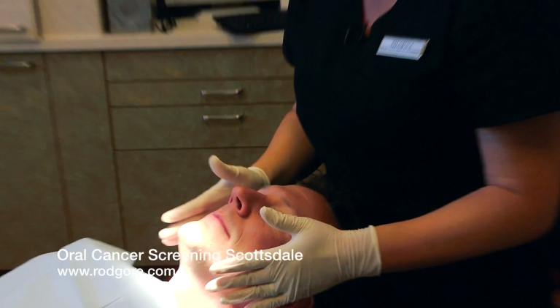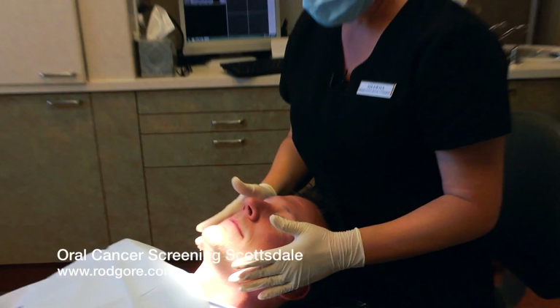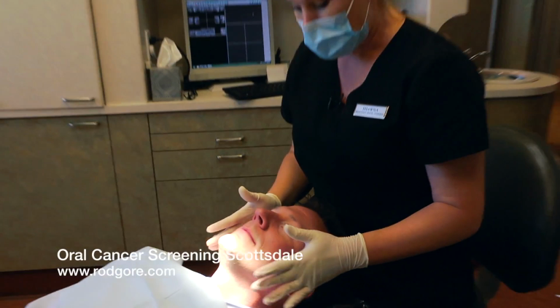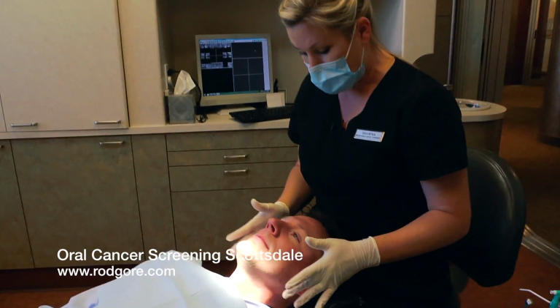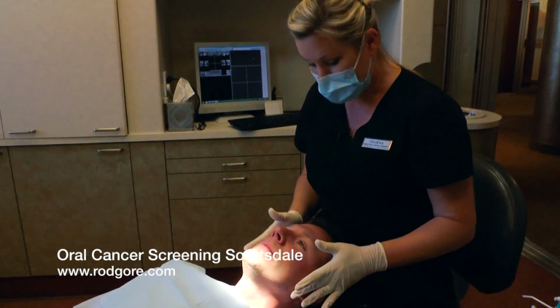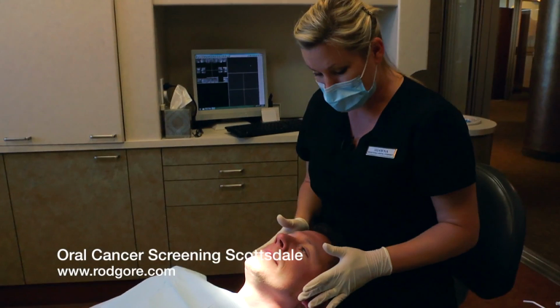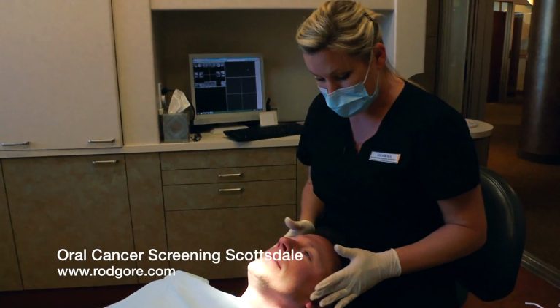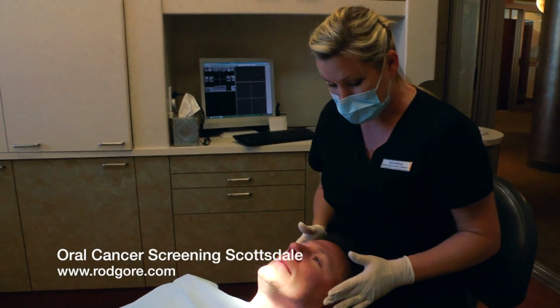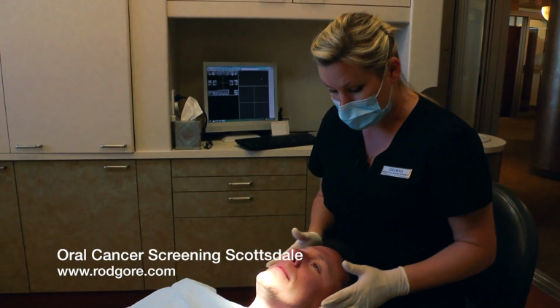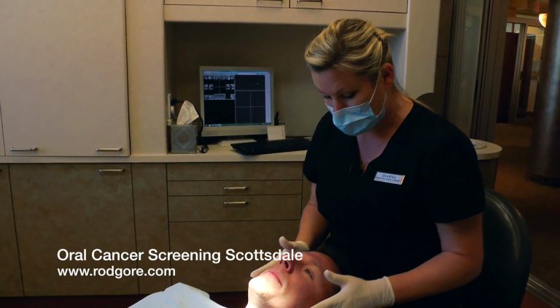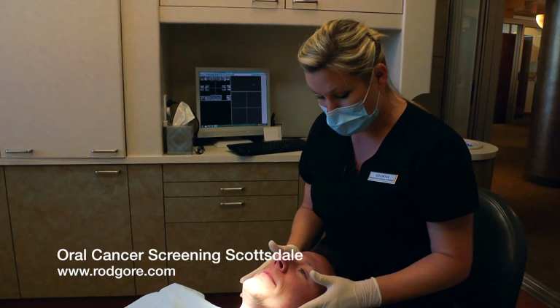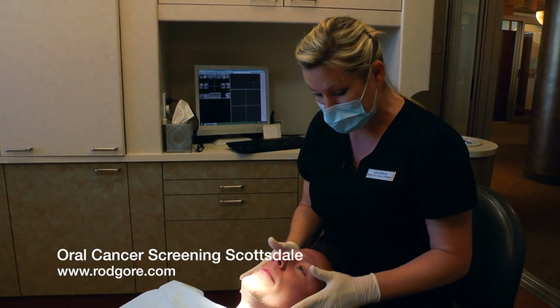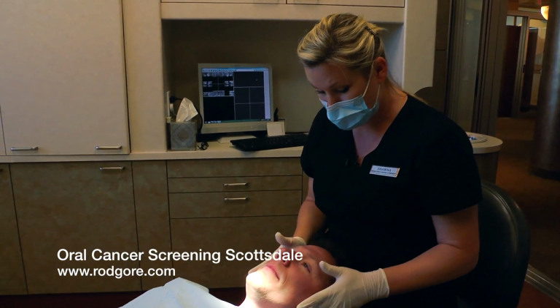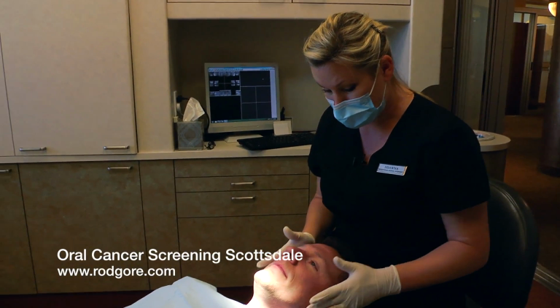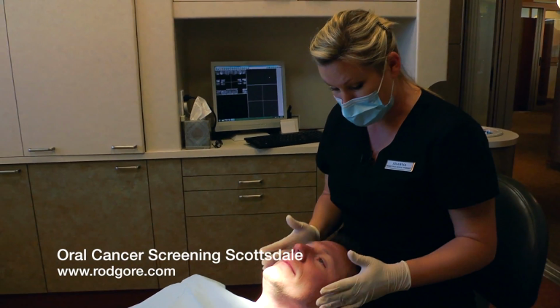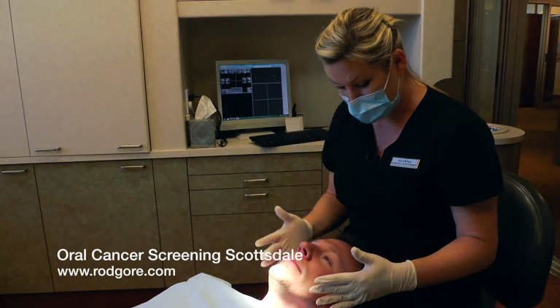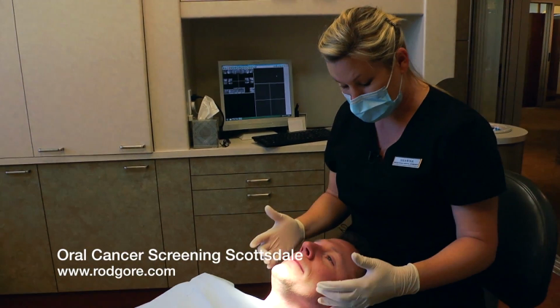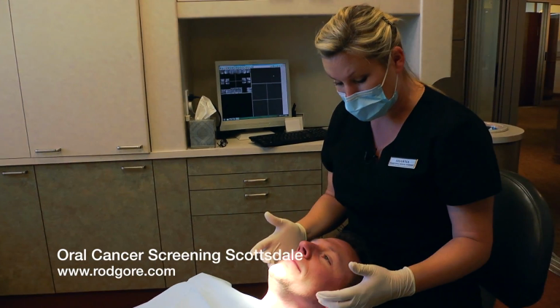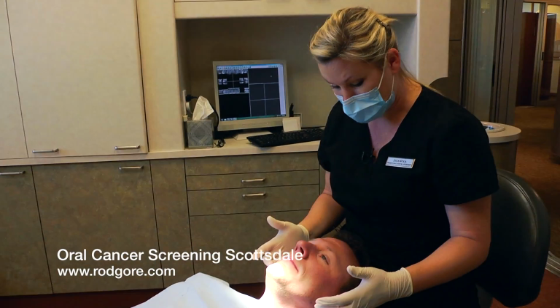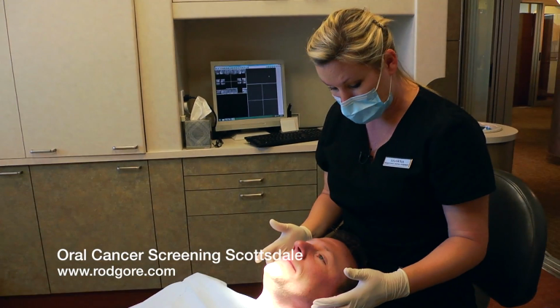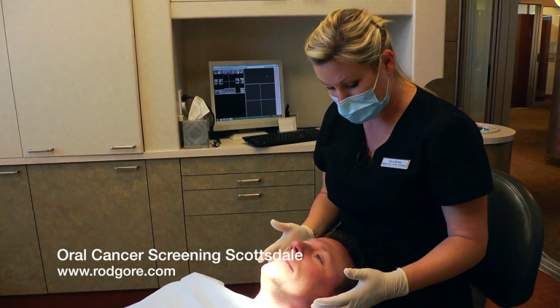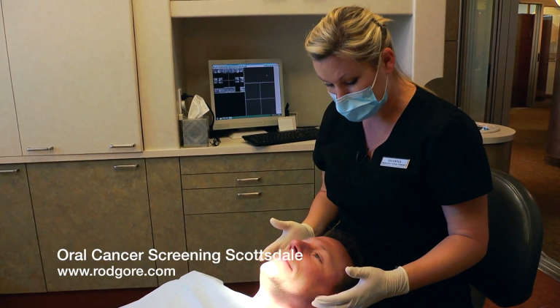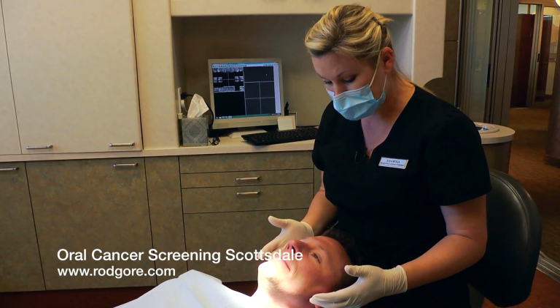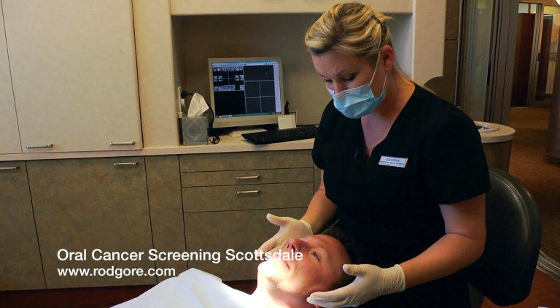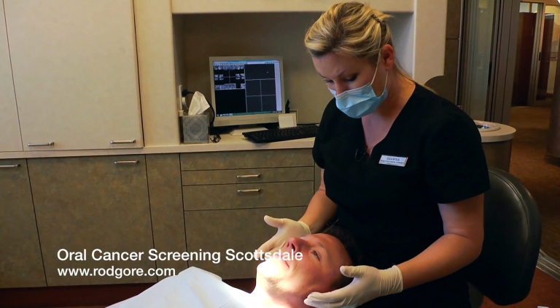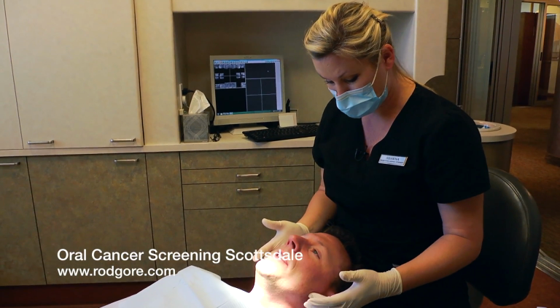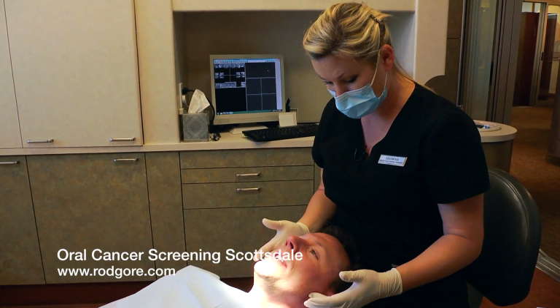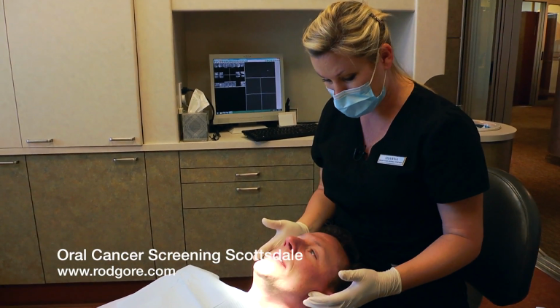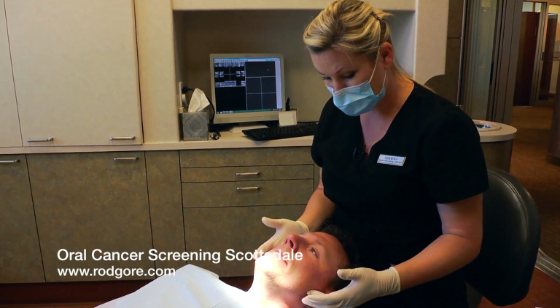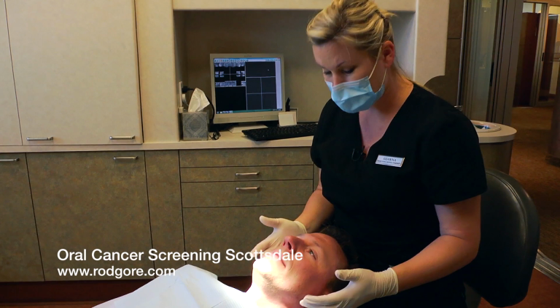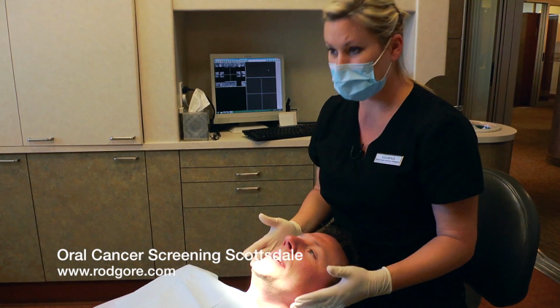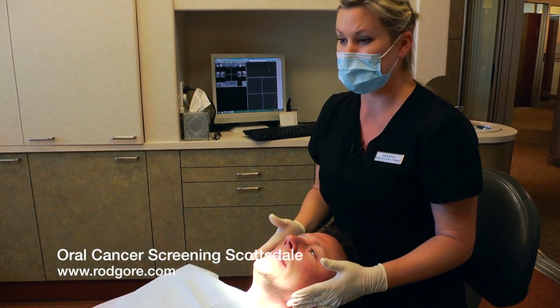How is your TMJ, your temporomandibular joint — does everything feel comfortable to you? Very good.